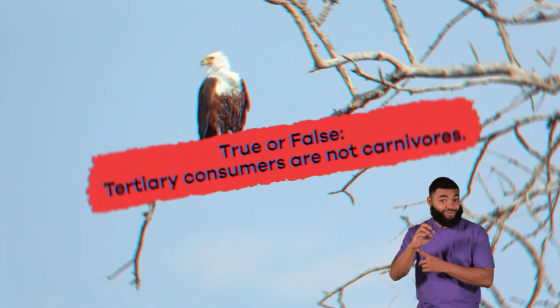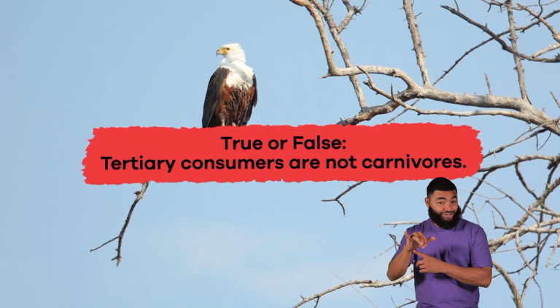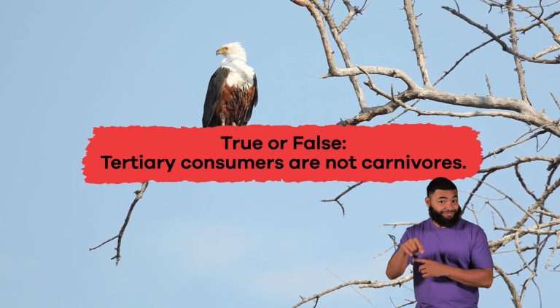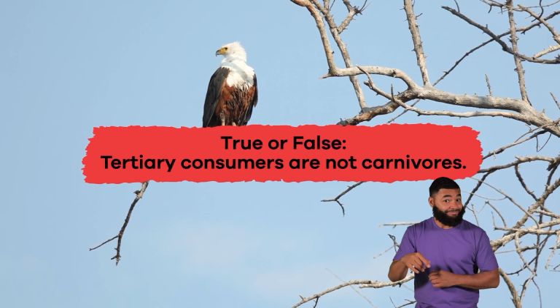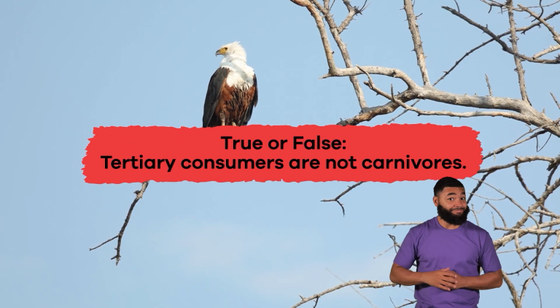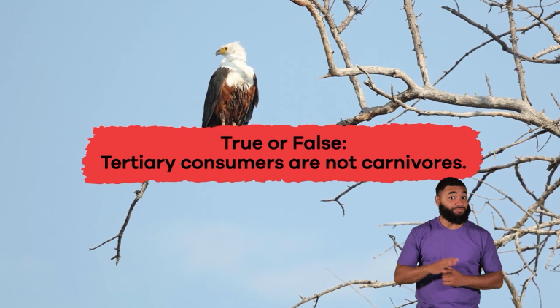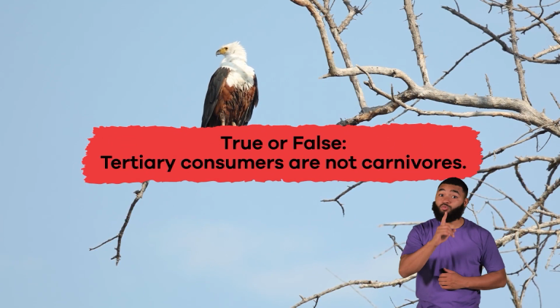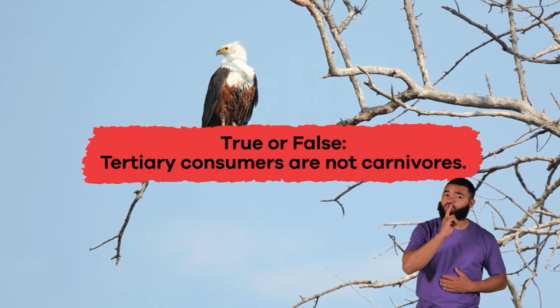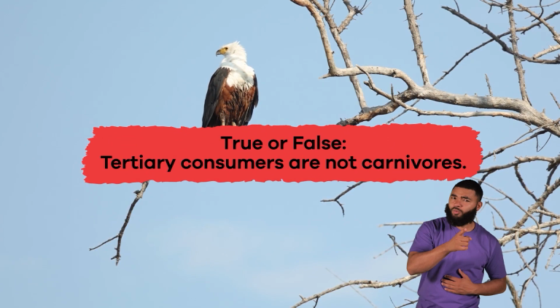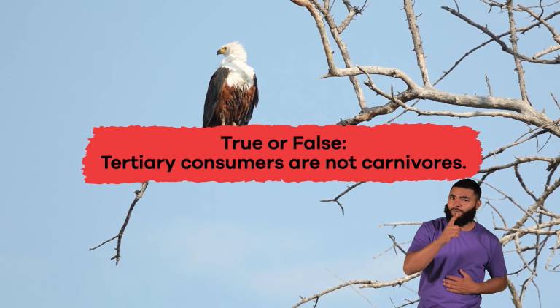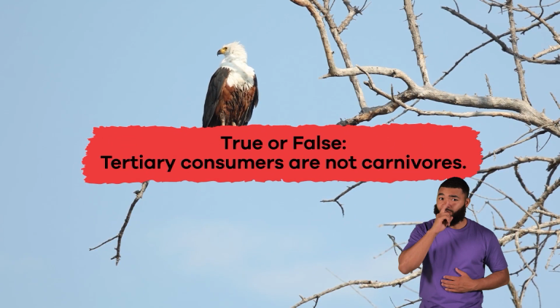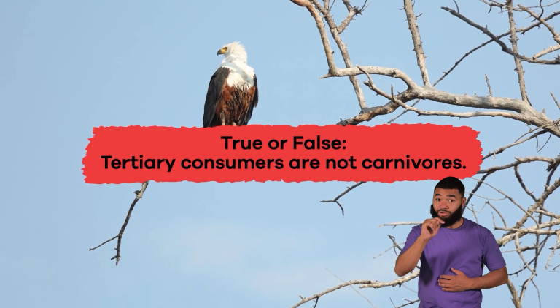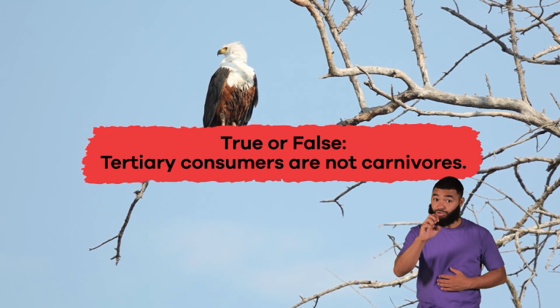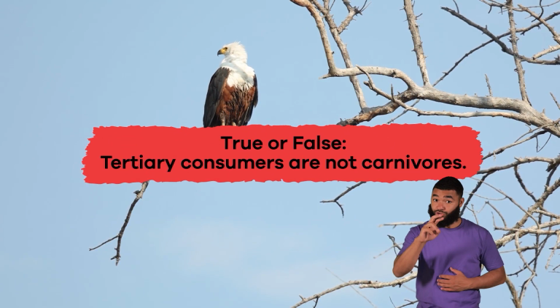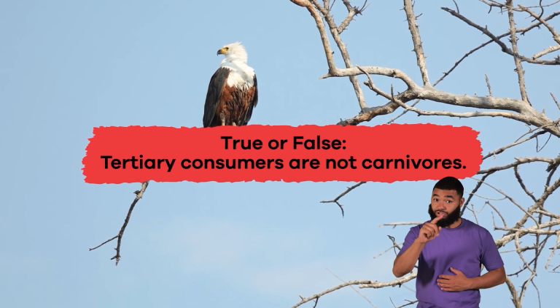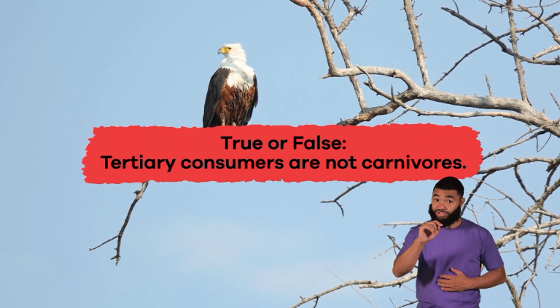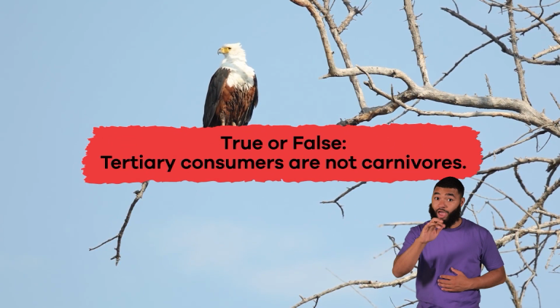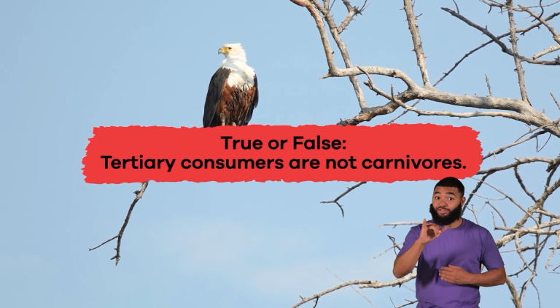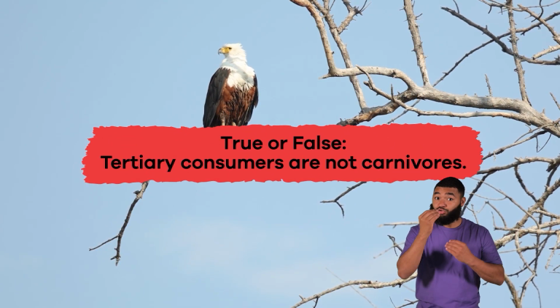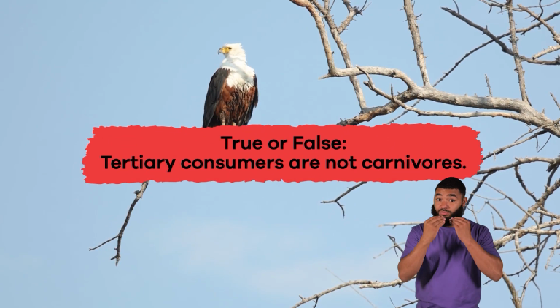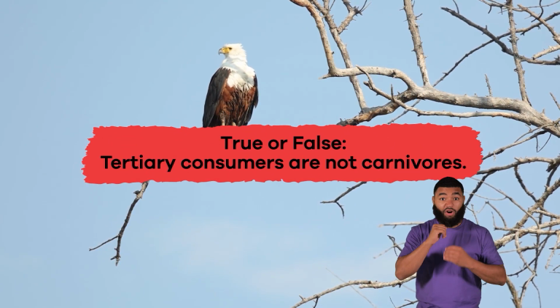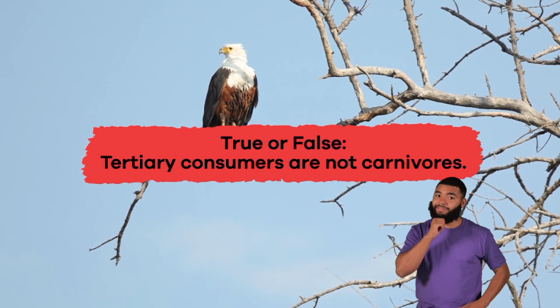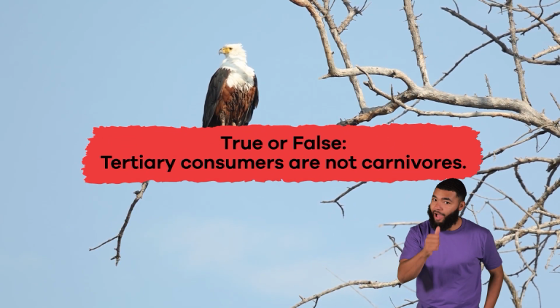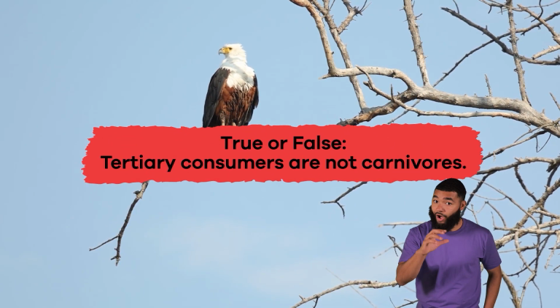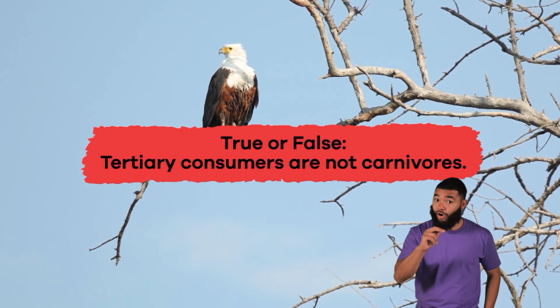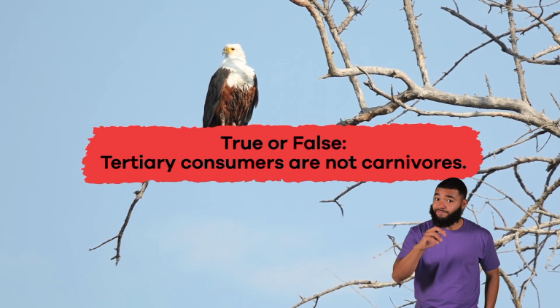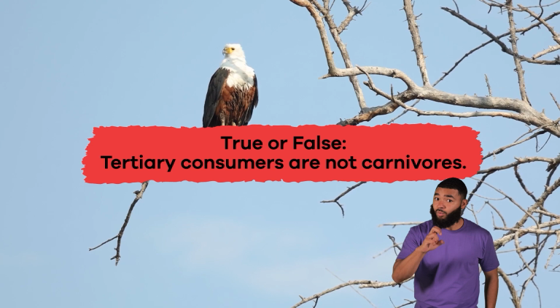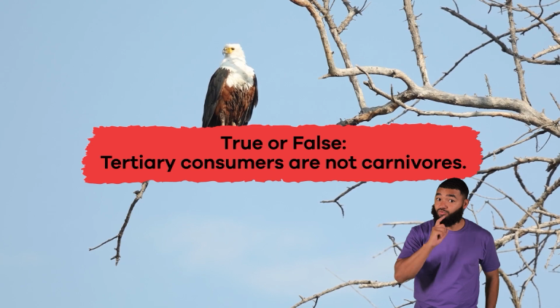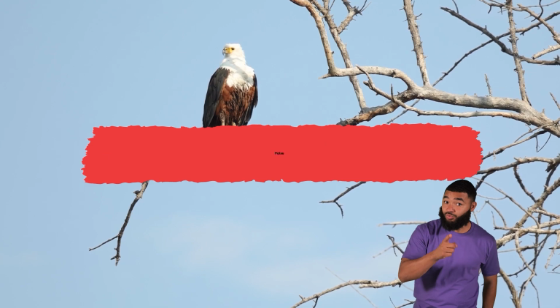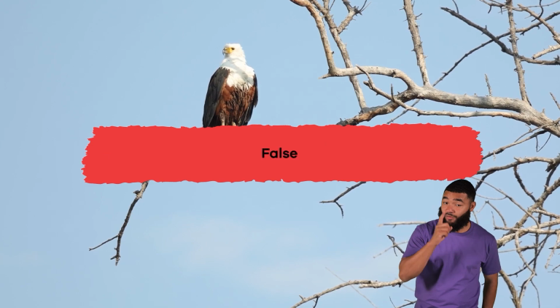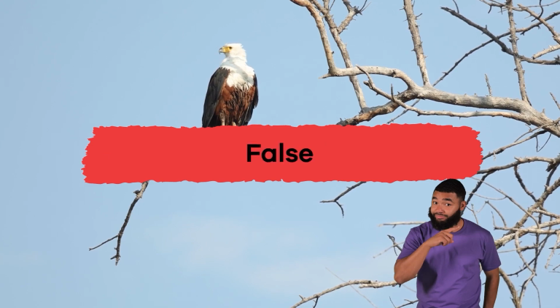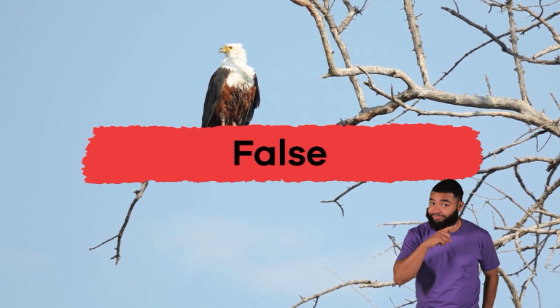True or false? Tertiary consumers are not carnivores. False!